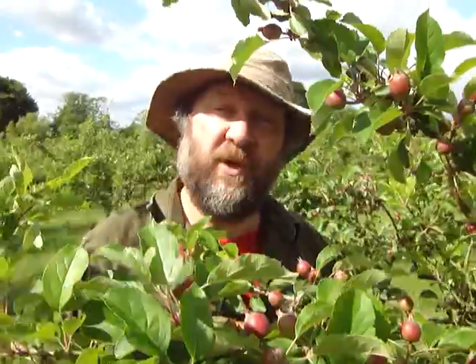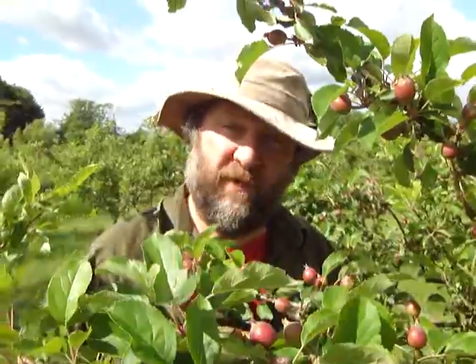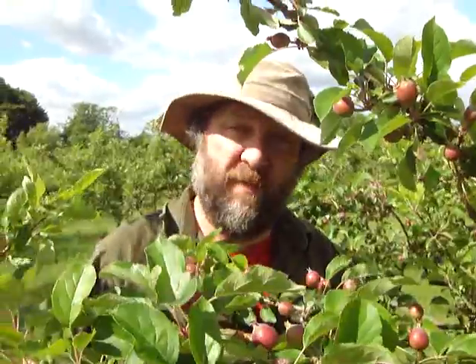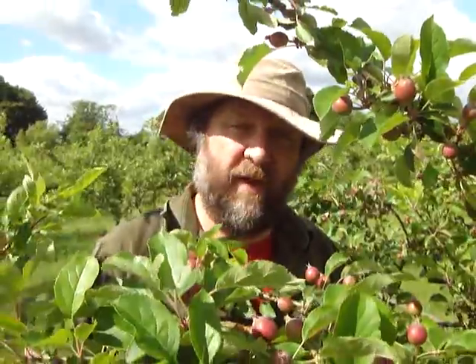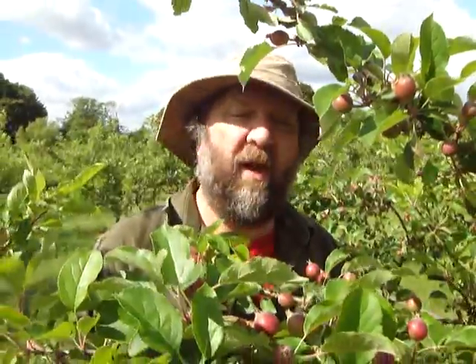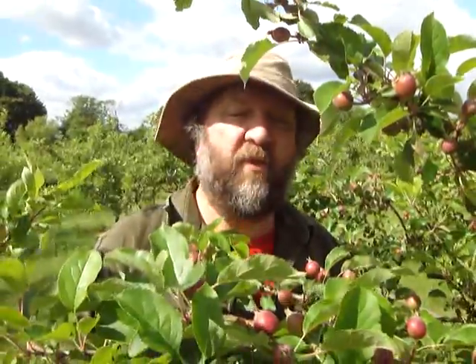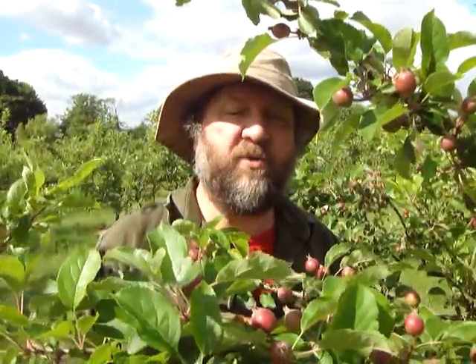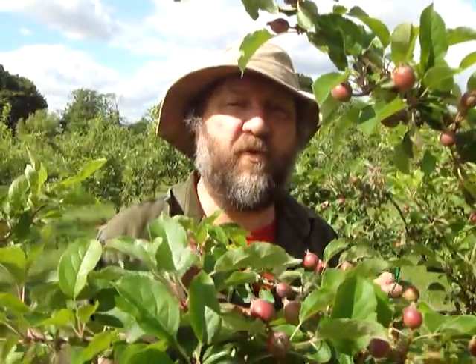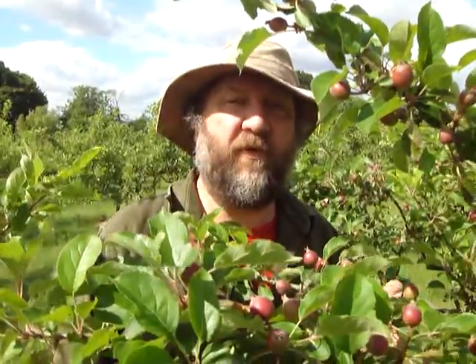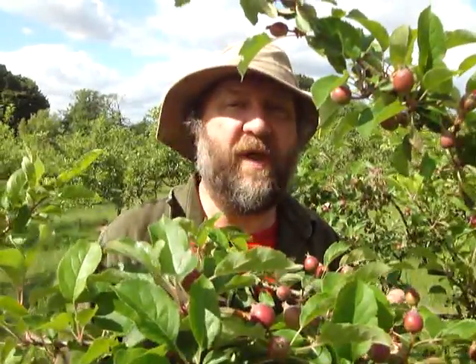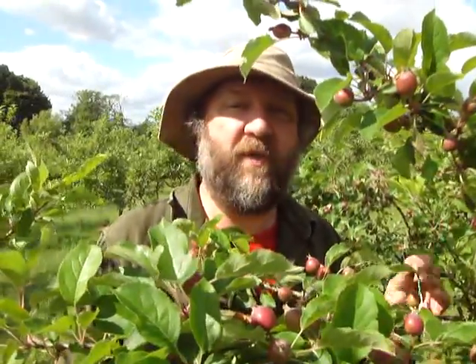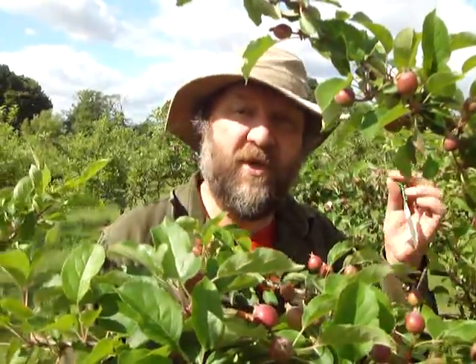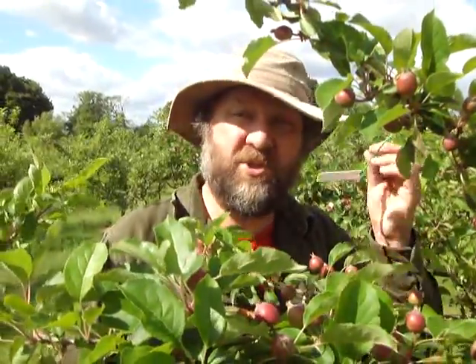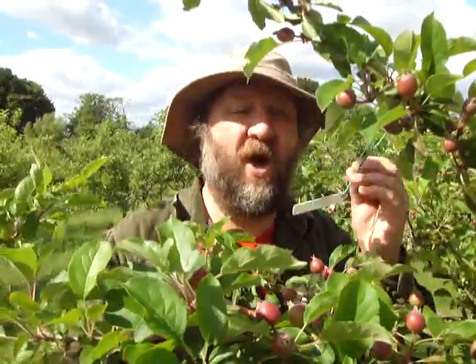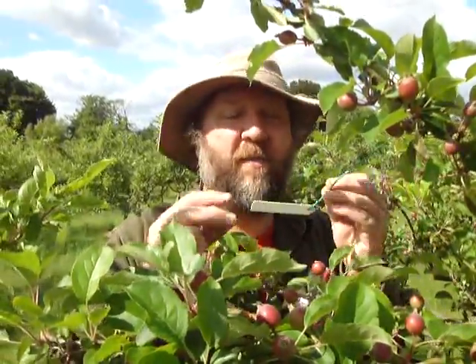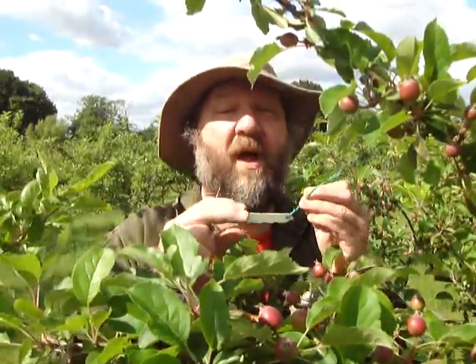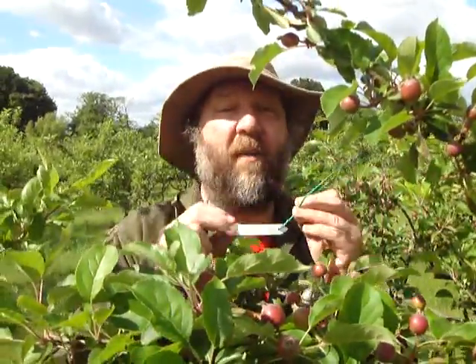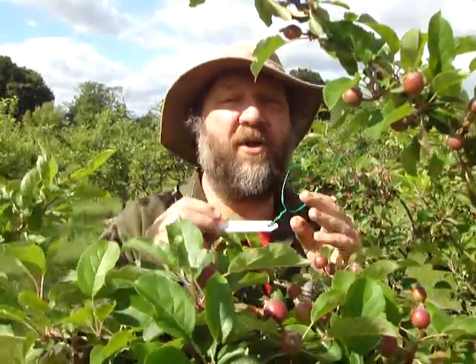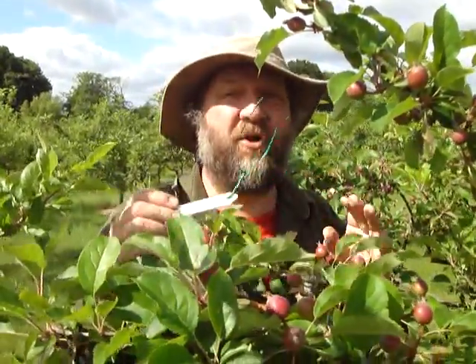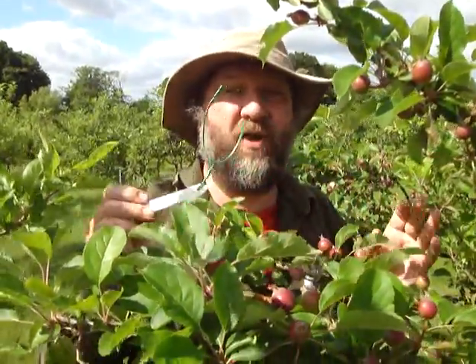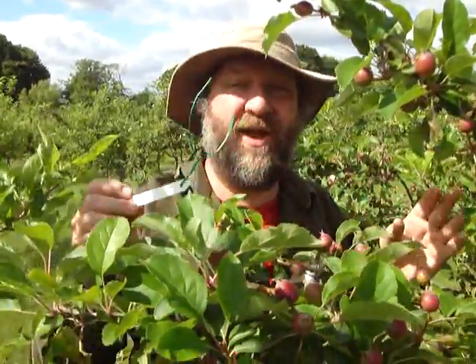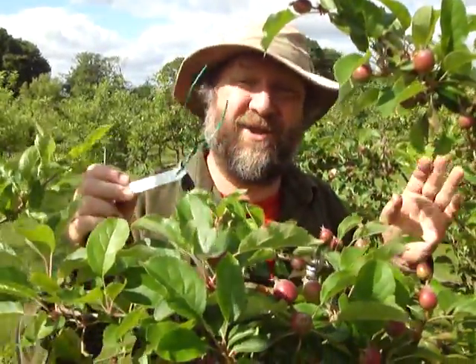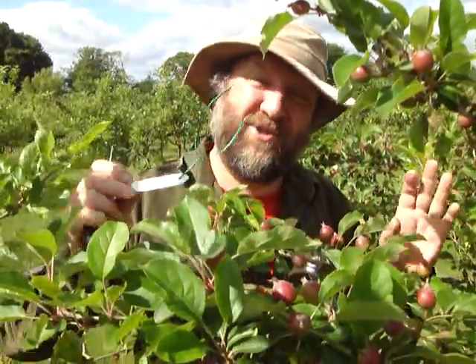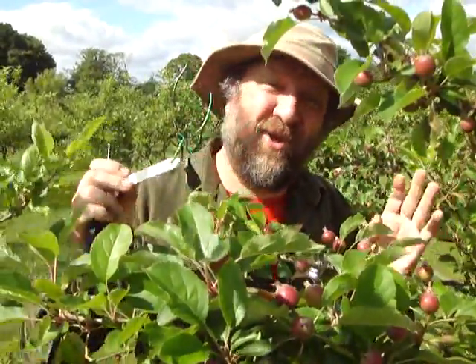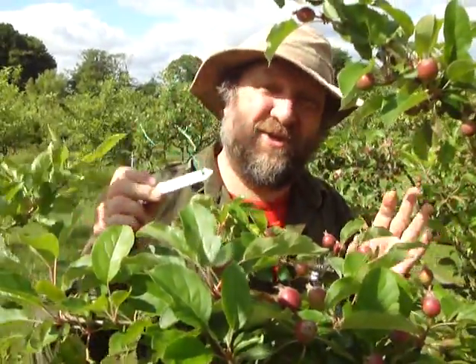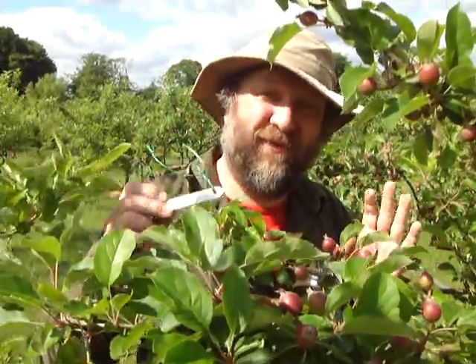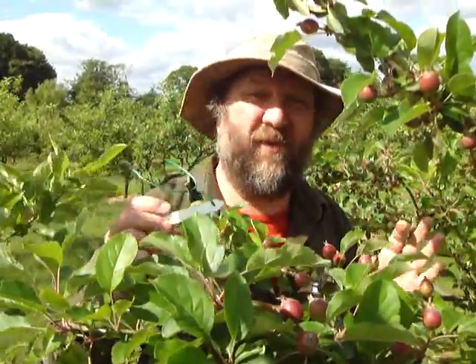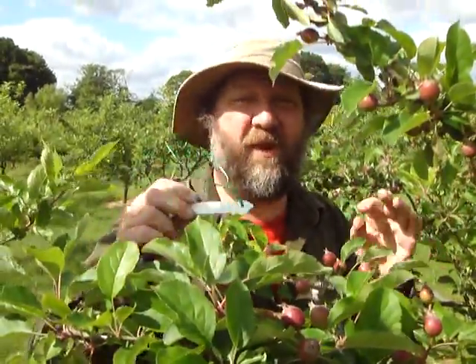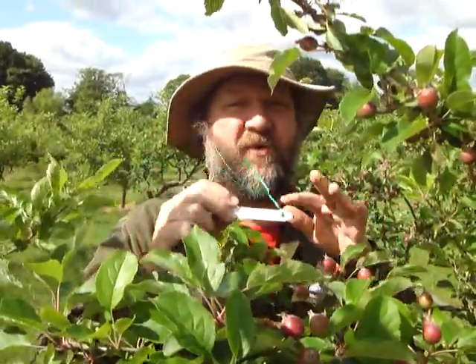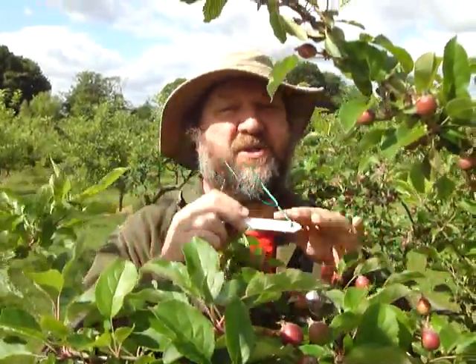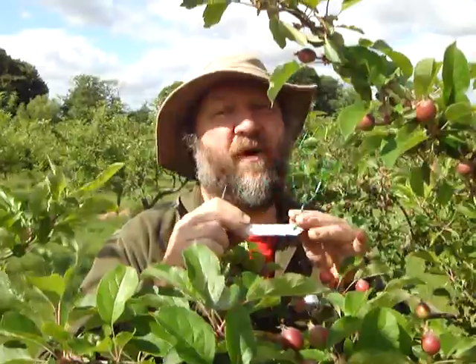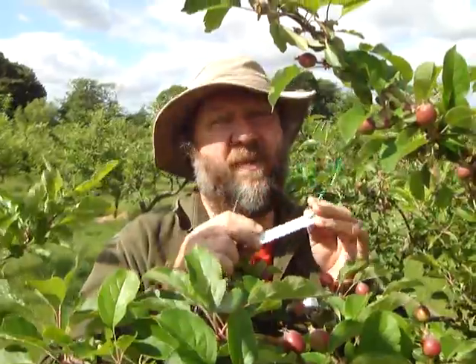20th of May. I'm doing some fruit thinning, but this time I'm going to do it in a scientific way — I'm going to be experimental.